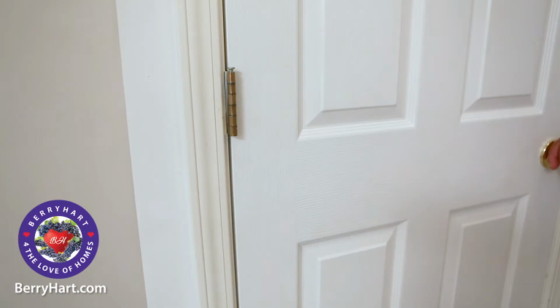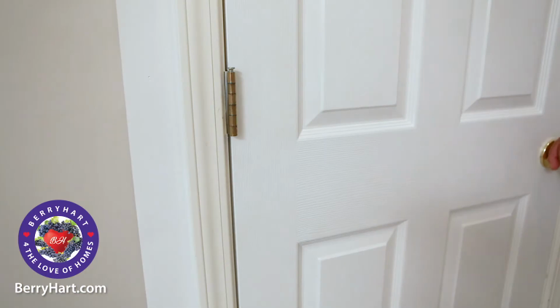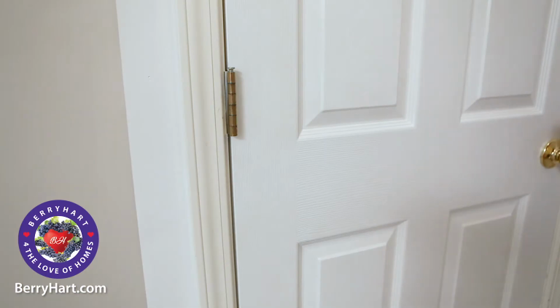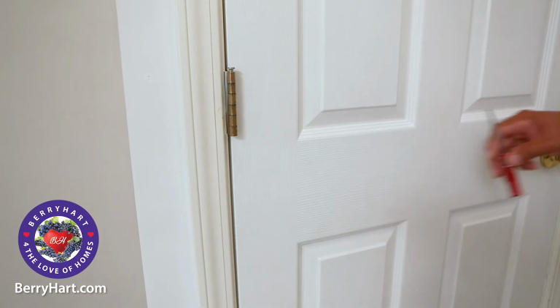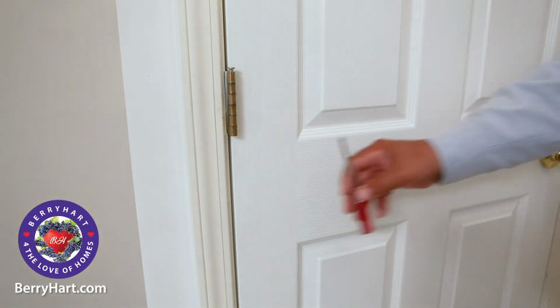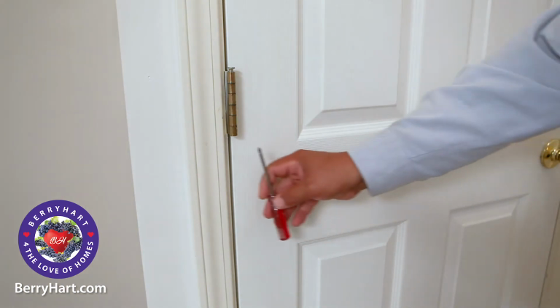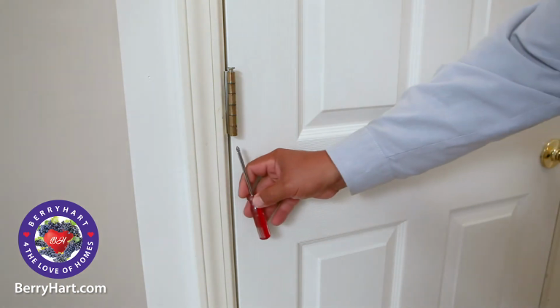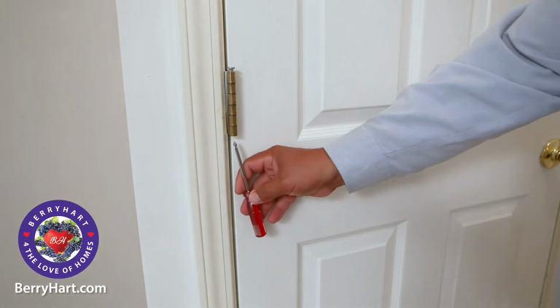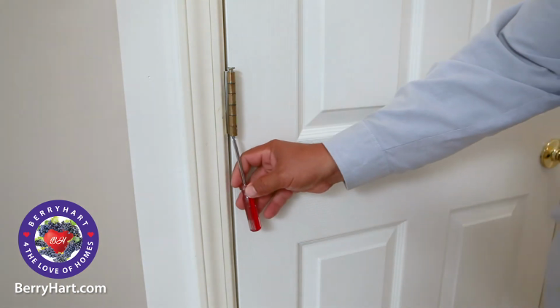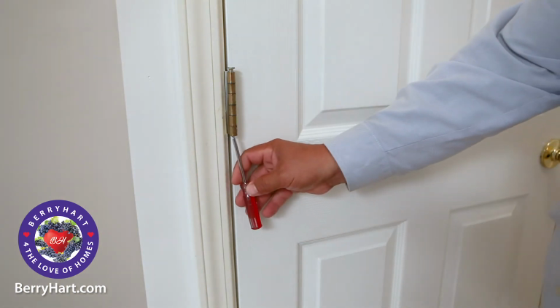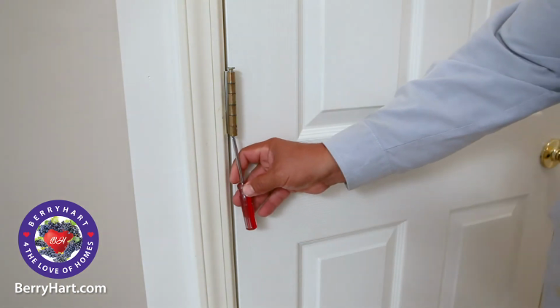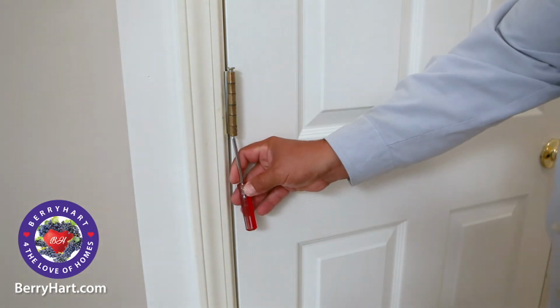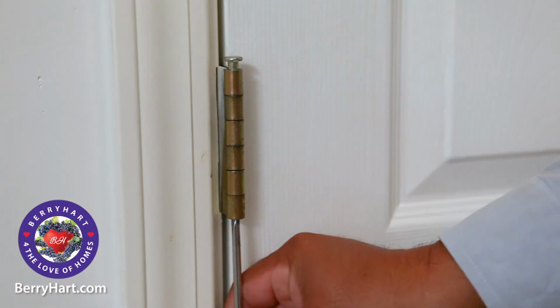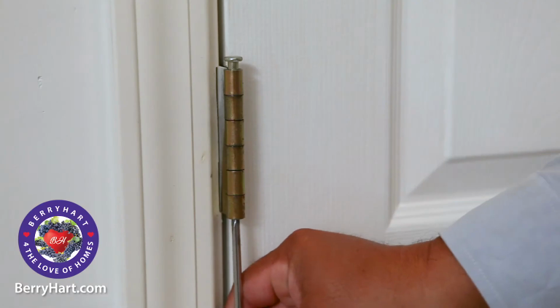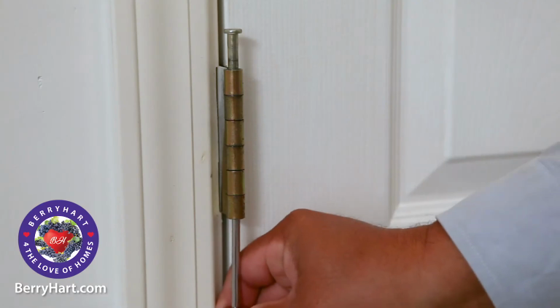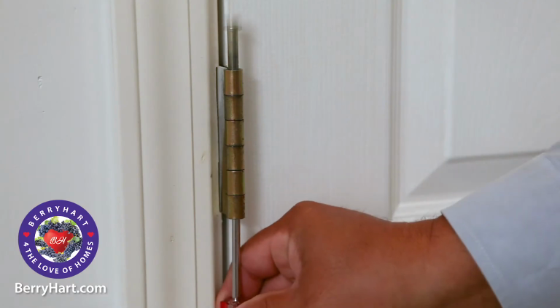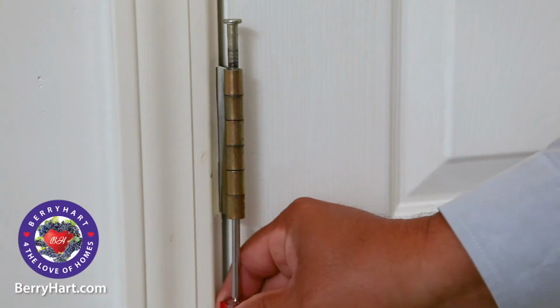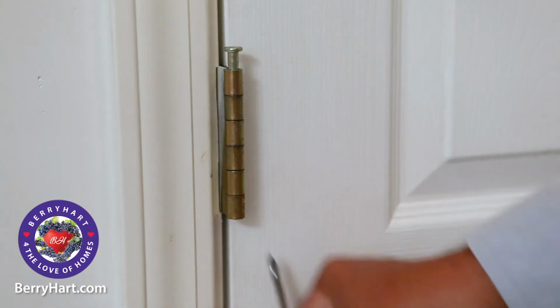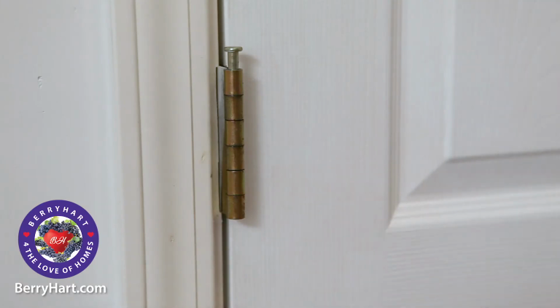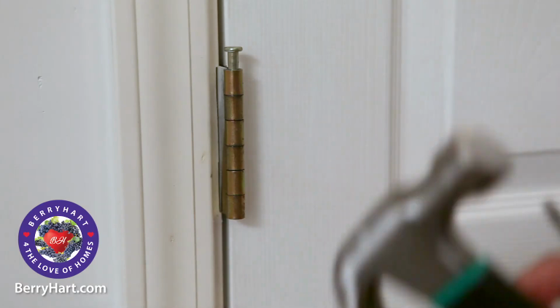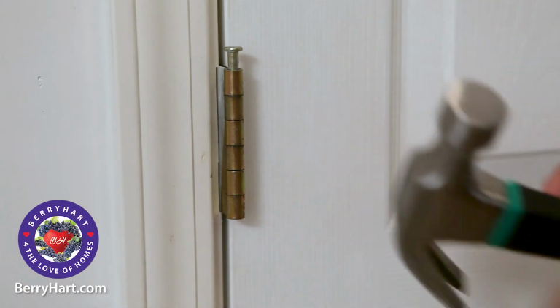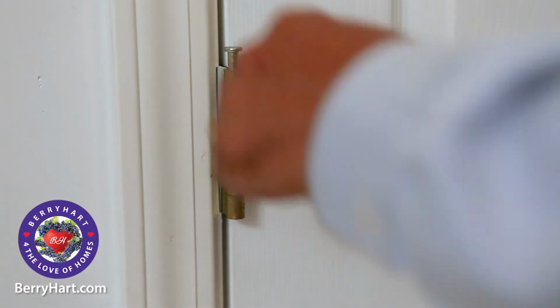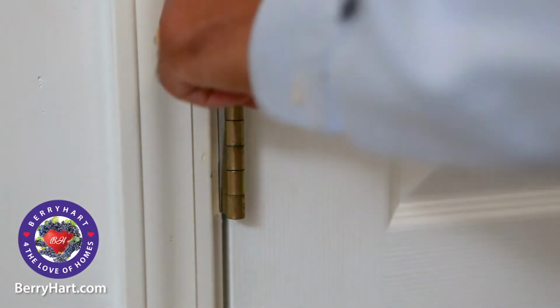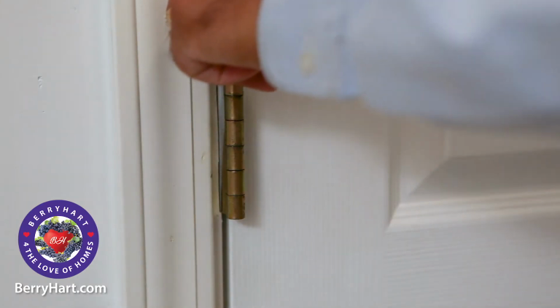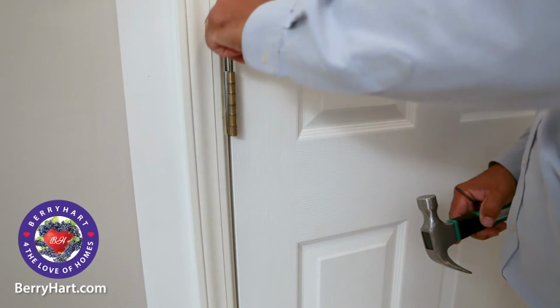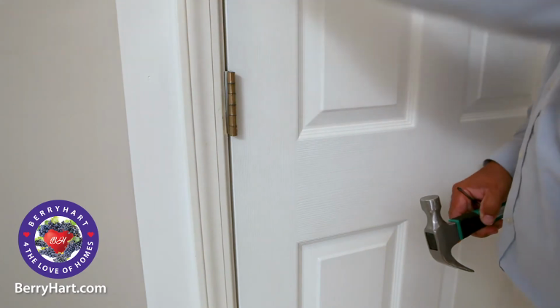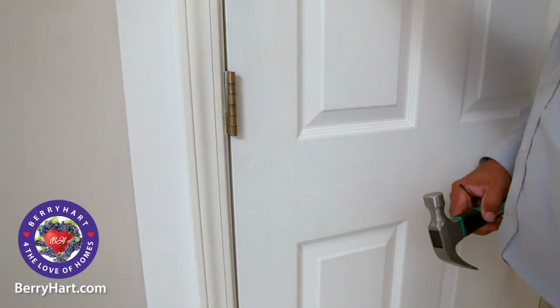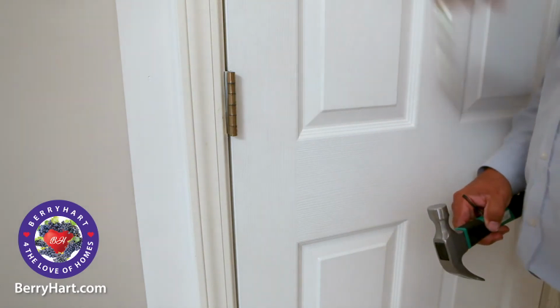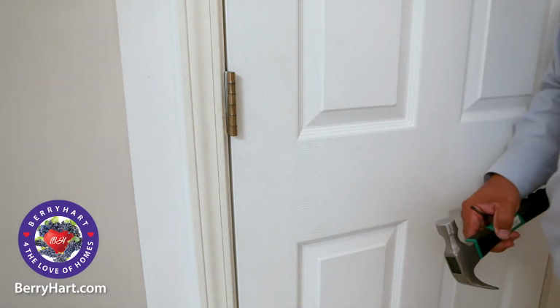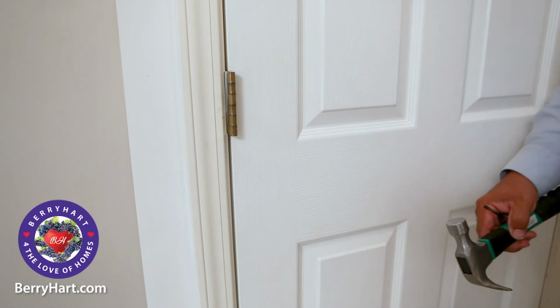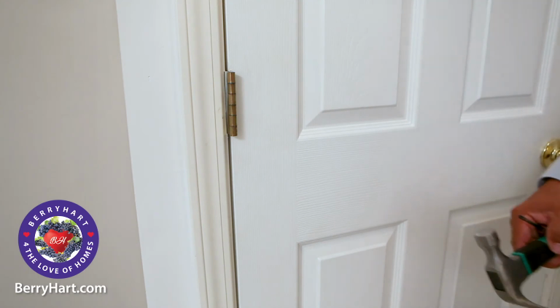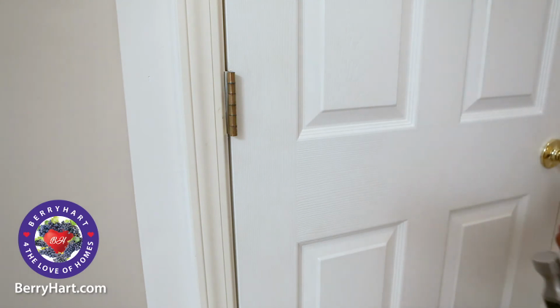First, remove a hinge pin from the door. We recommend removing the middle one using a hammer and a small Phillips head screwdriver.